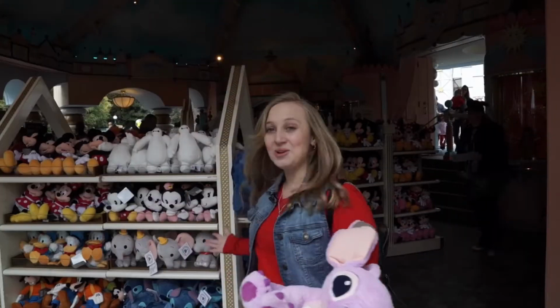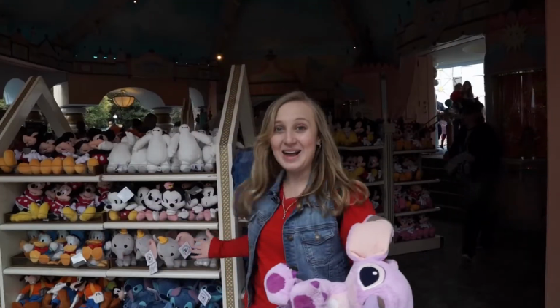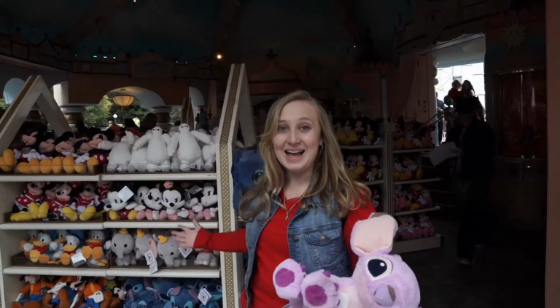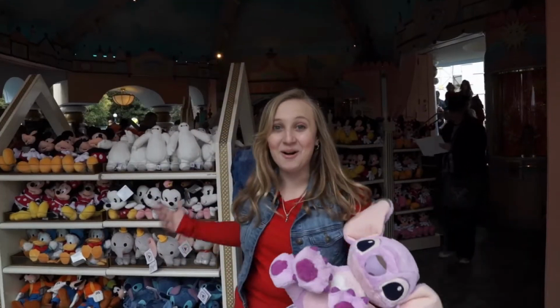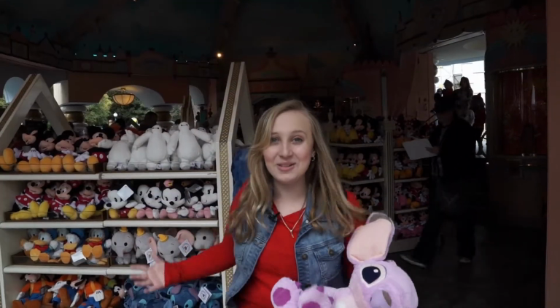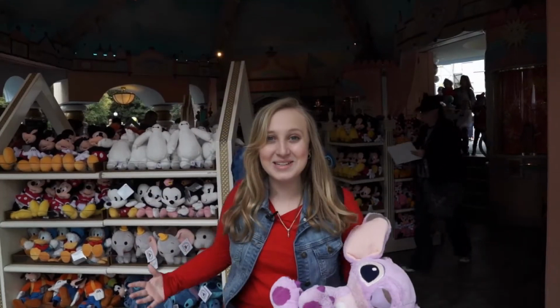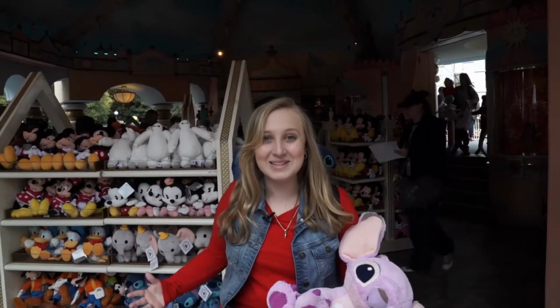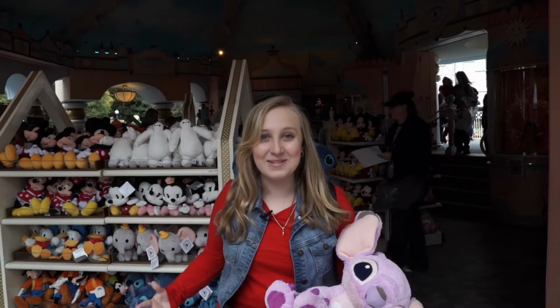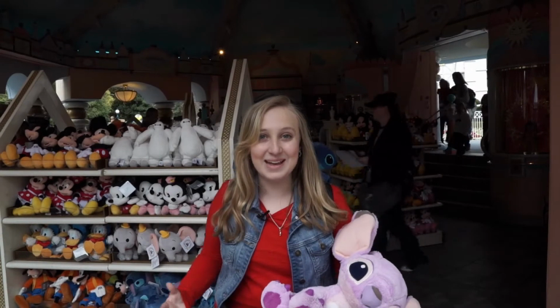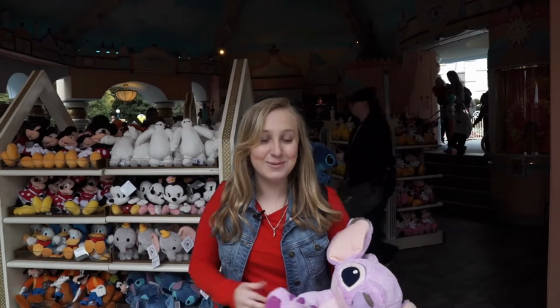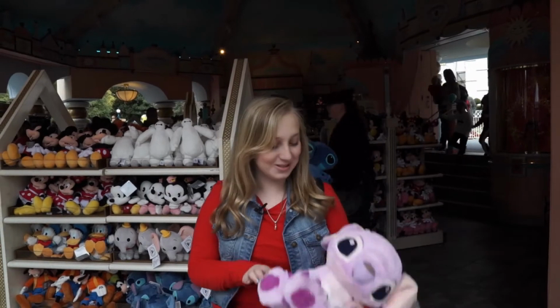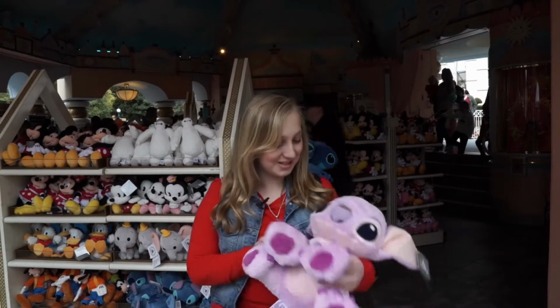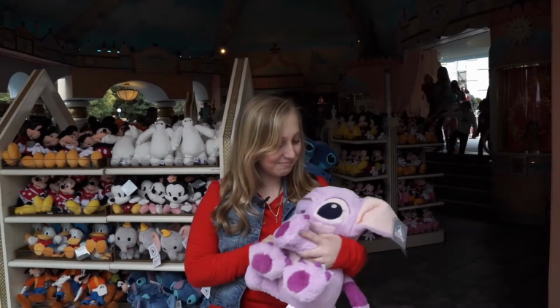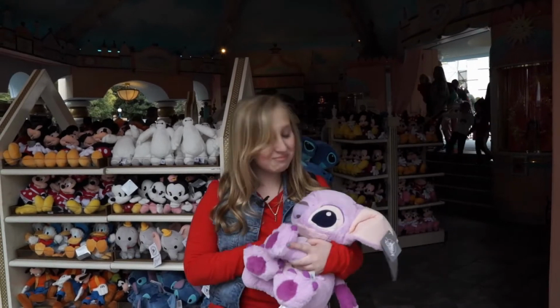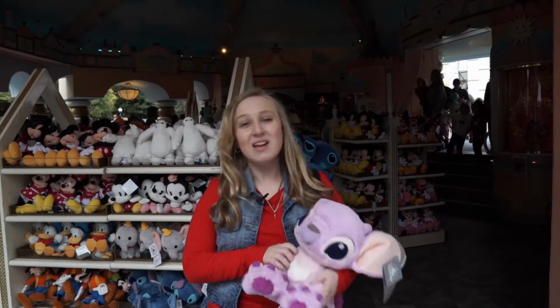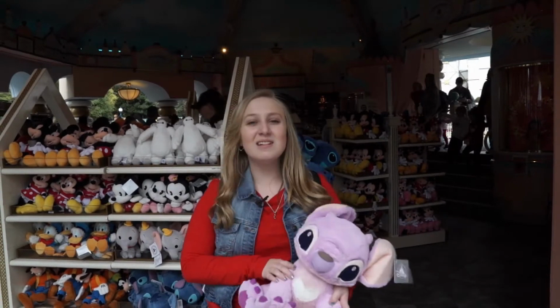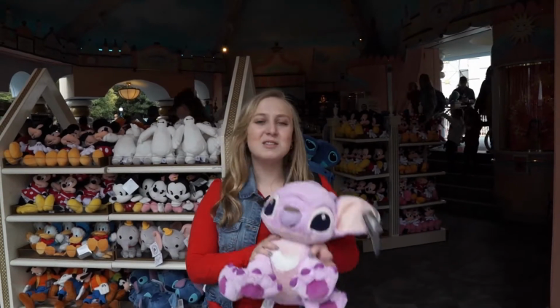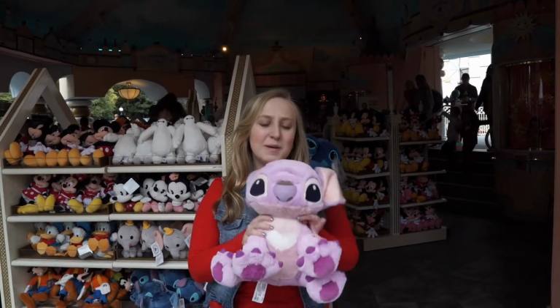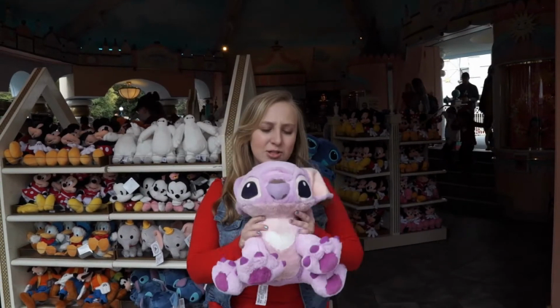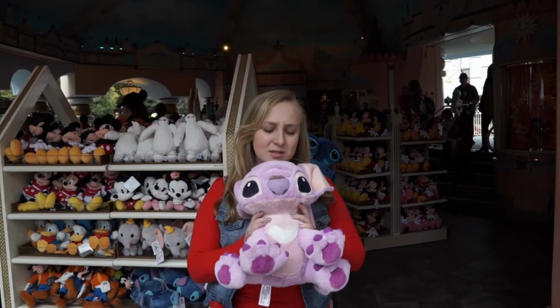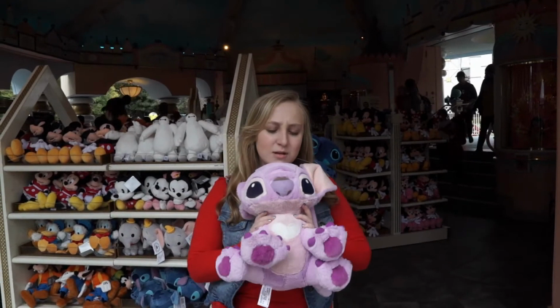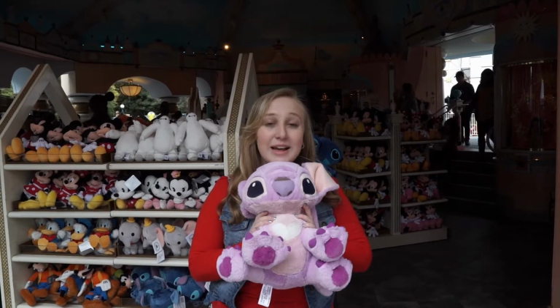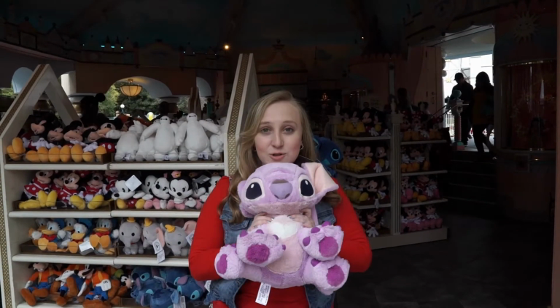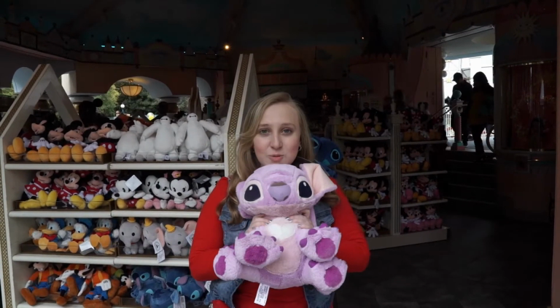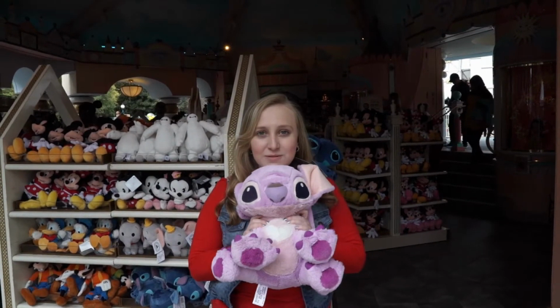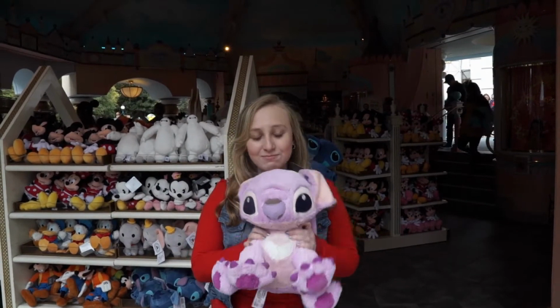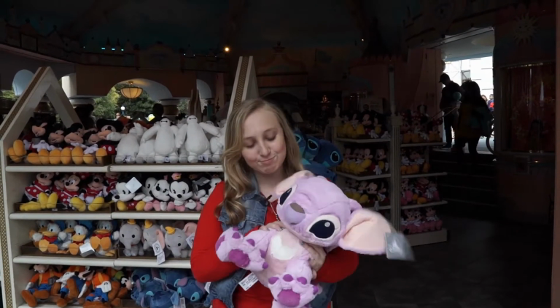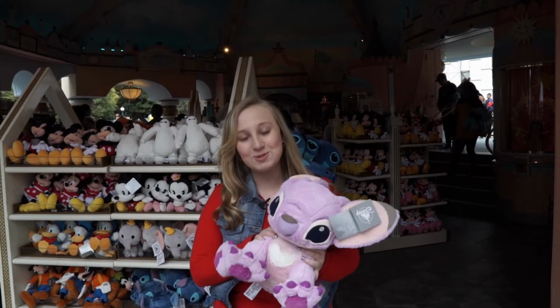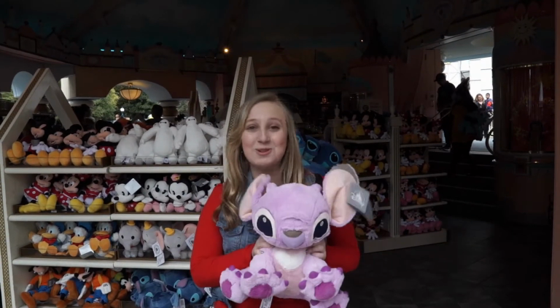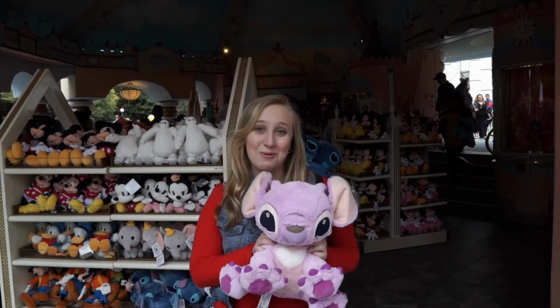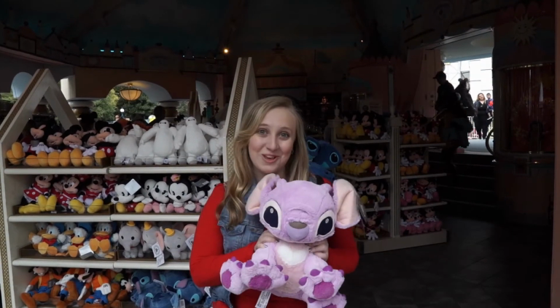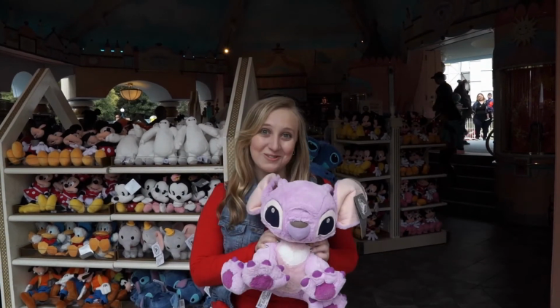Look at all of these stuffed animals, and especially this little angel one. It's so cute.